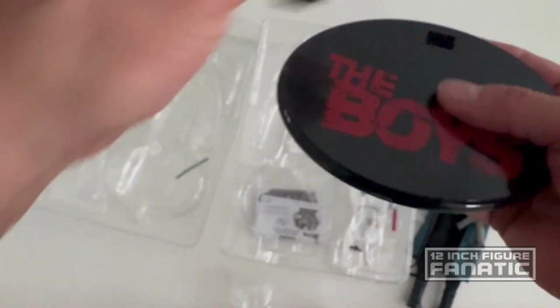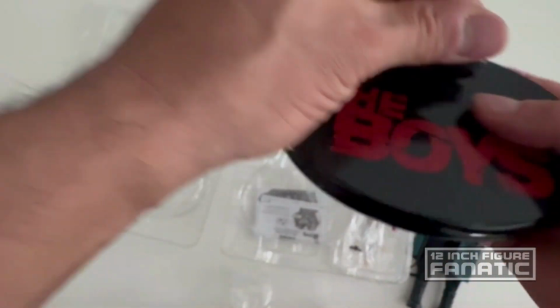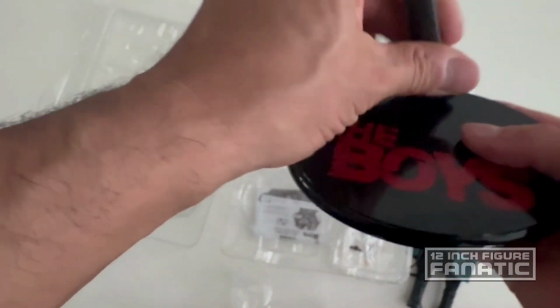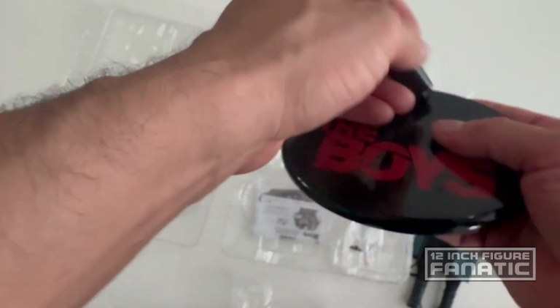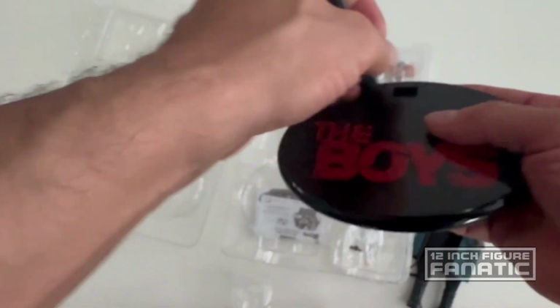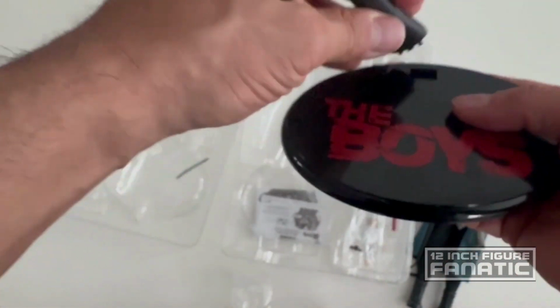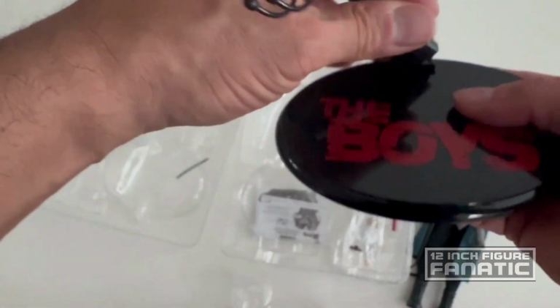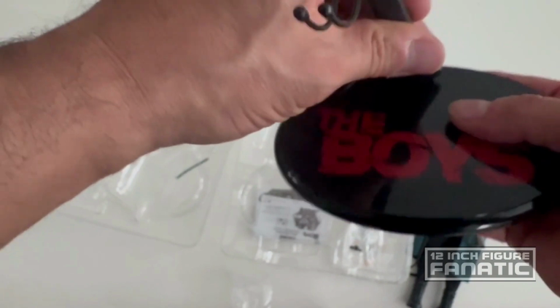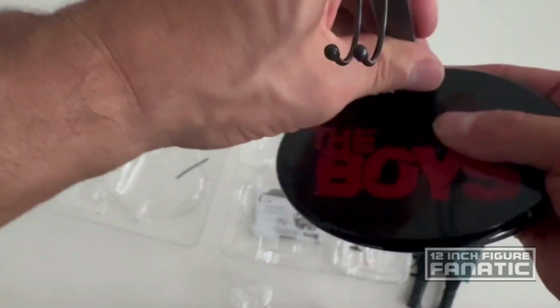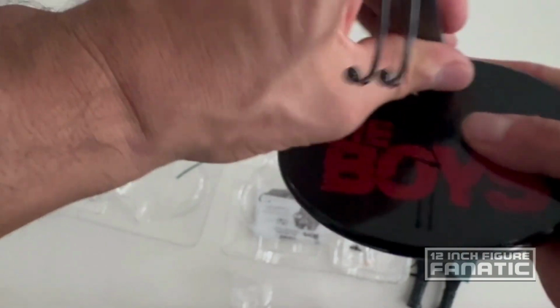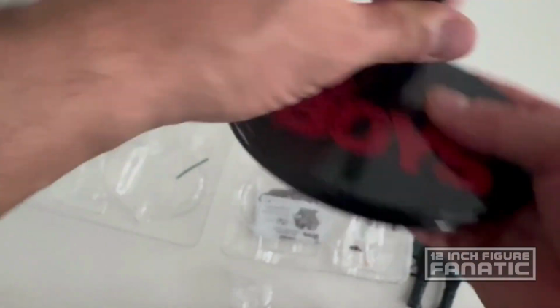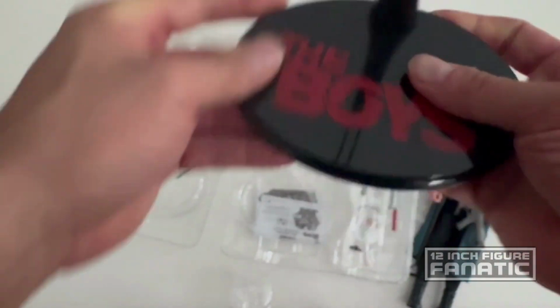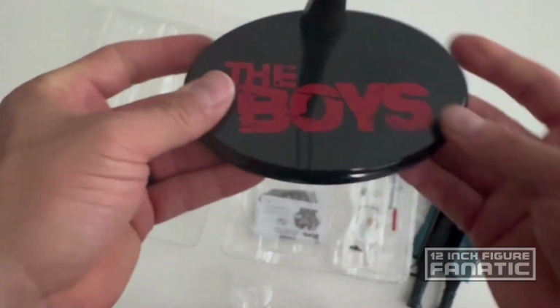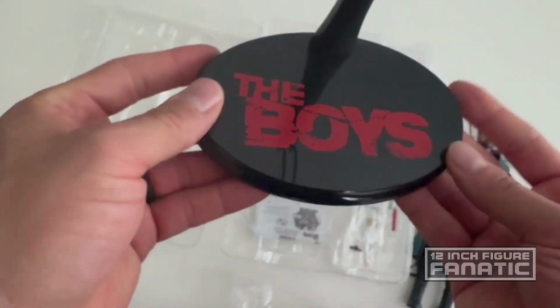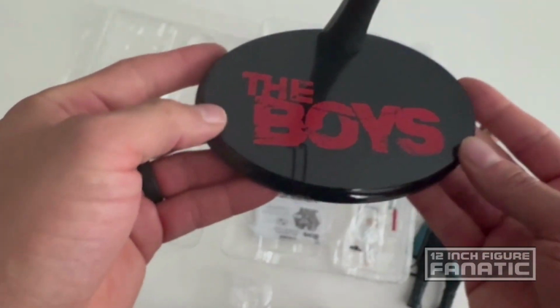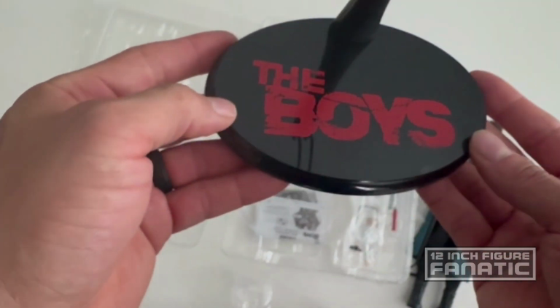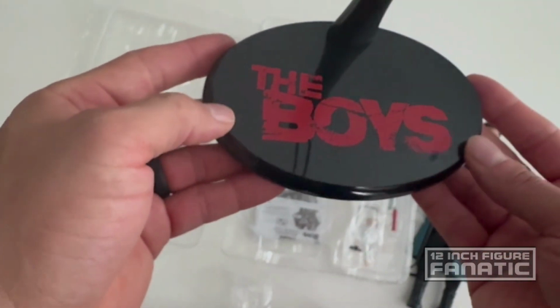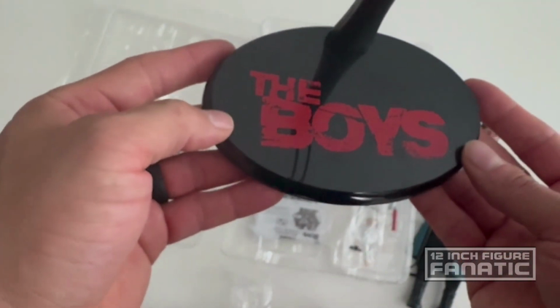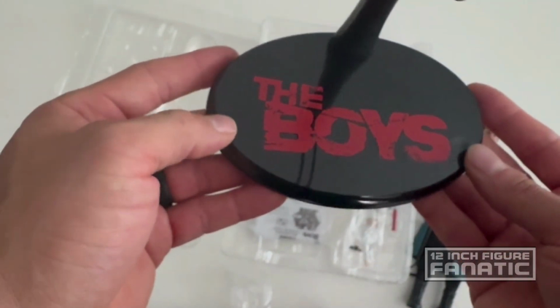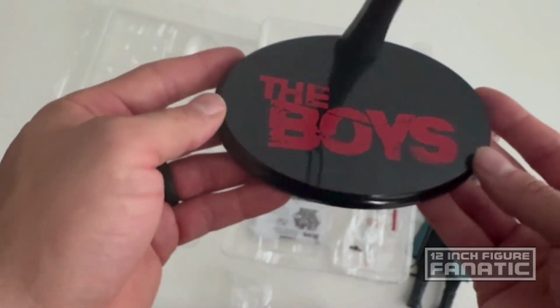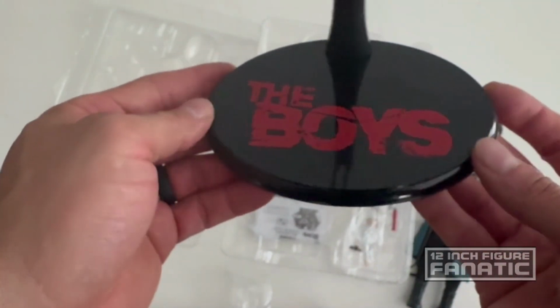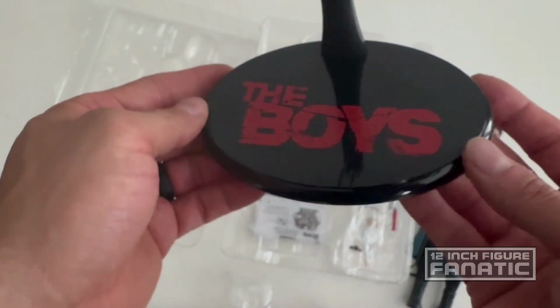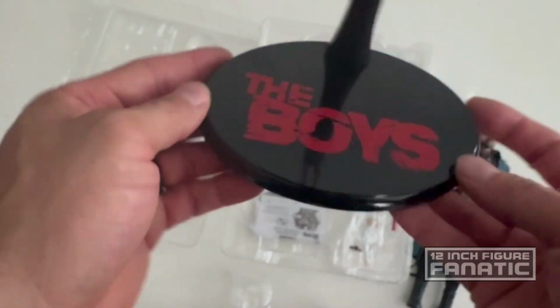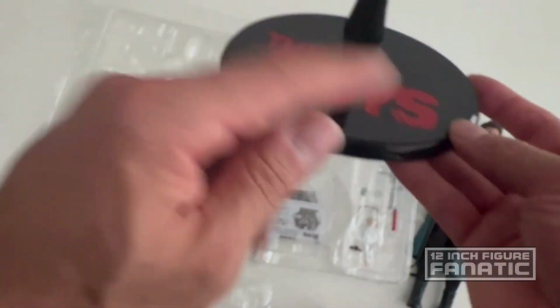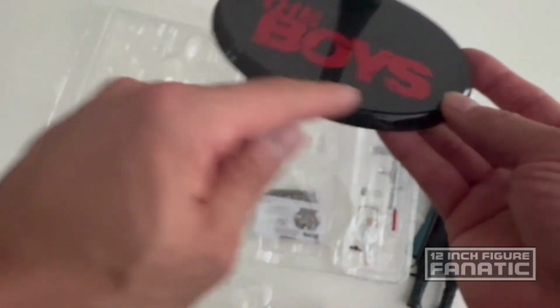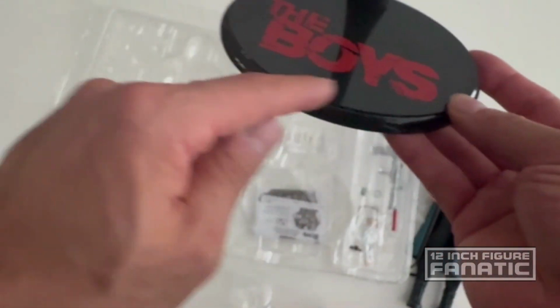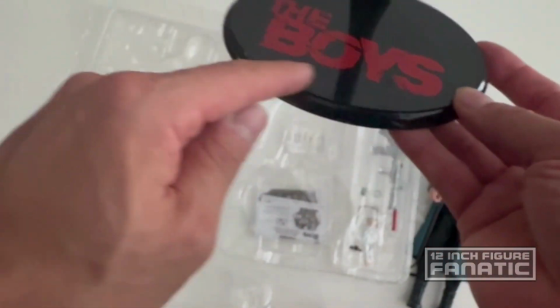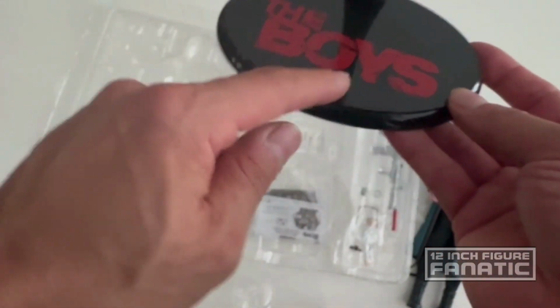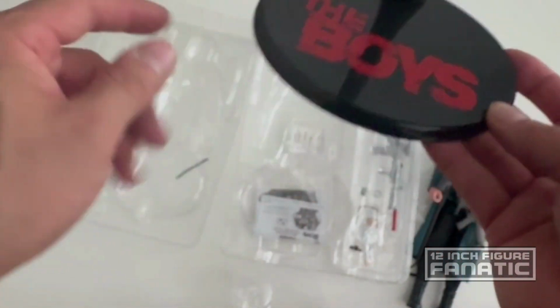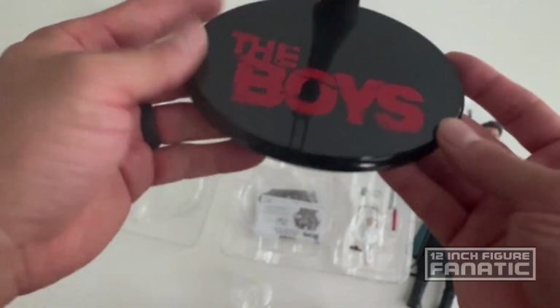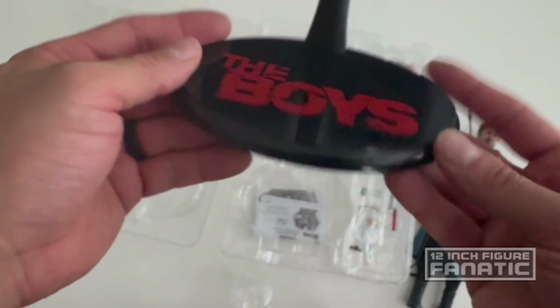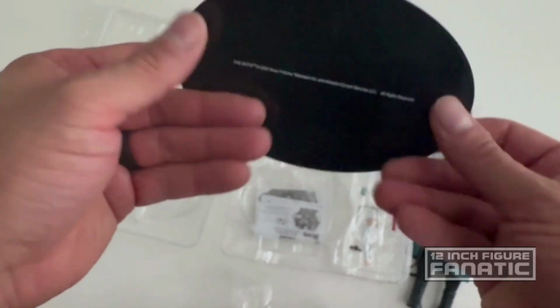There's a stand, and because it's officially licensed they were able to put 'The Boys' on there. I like it — I'd prefer a name plate but that's okay.